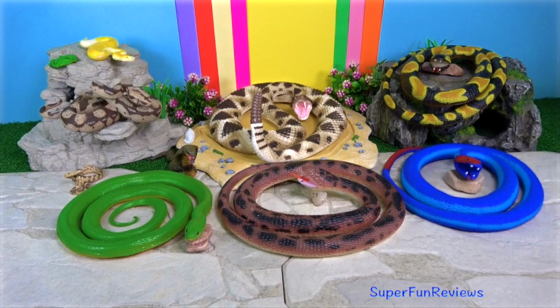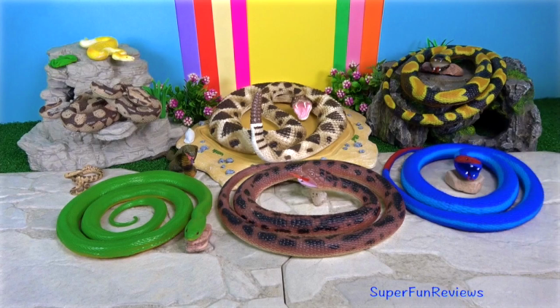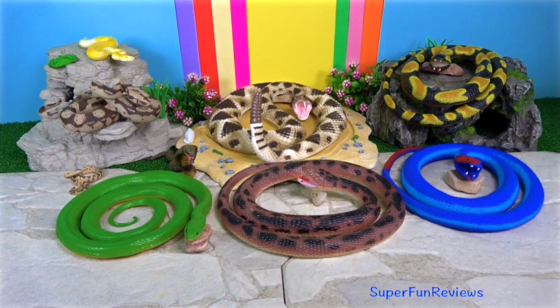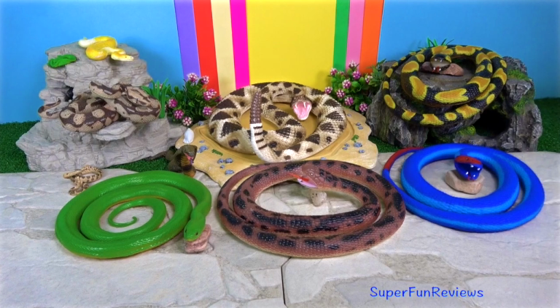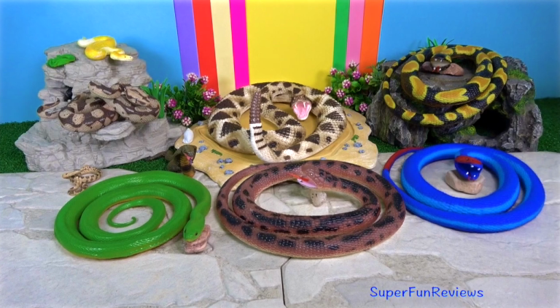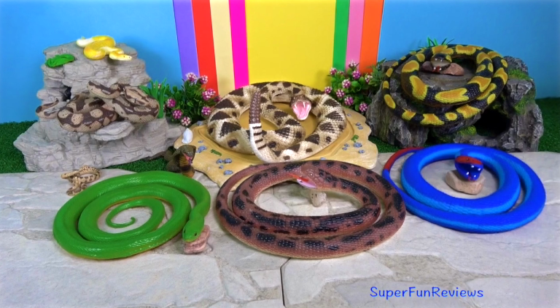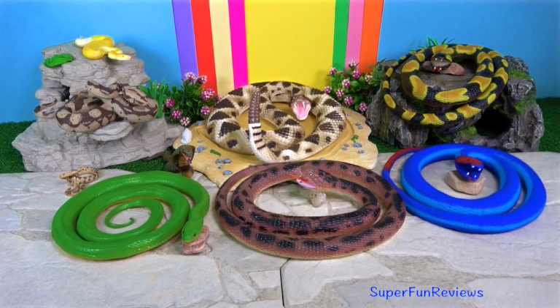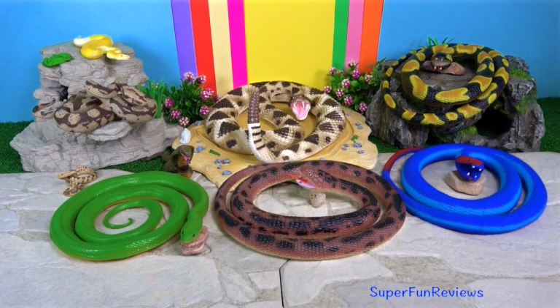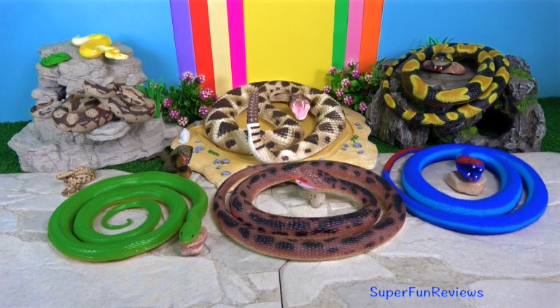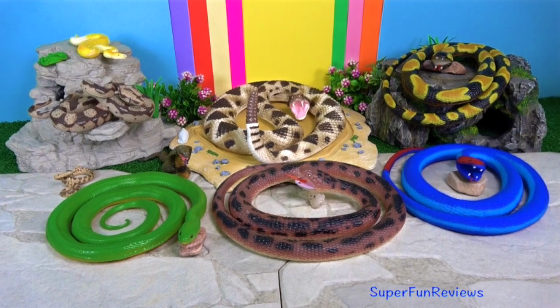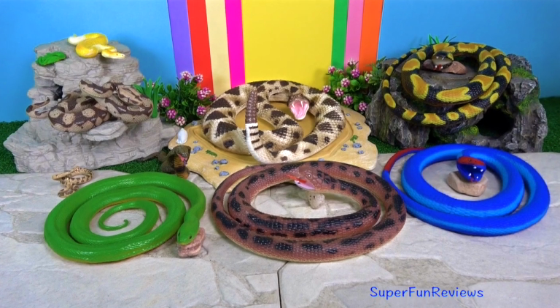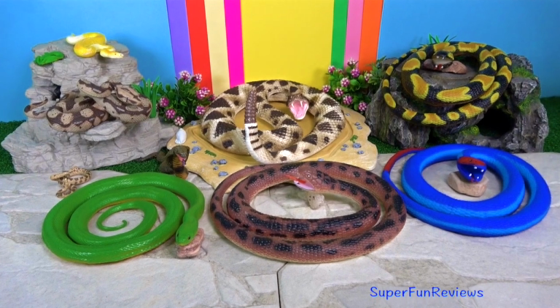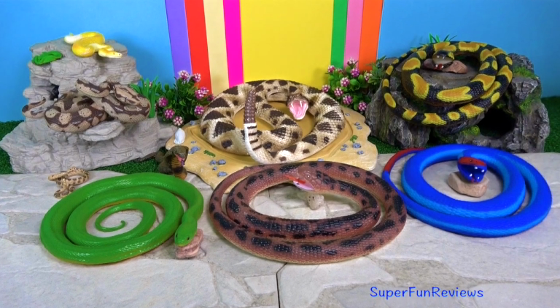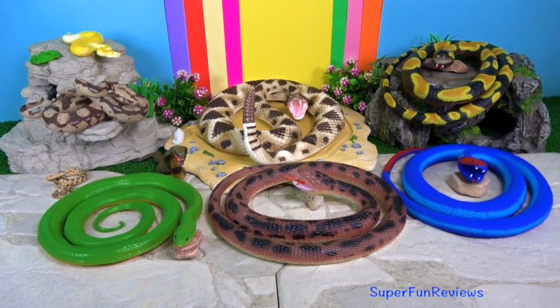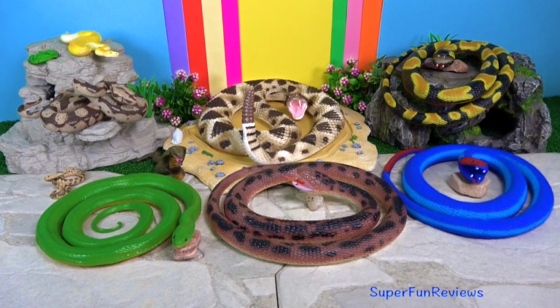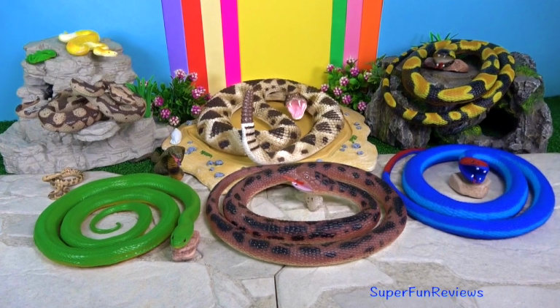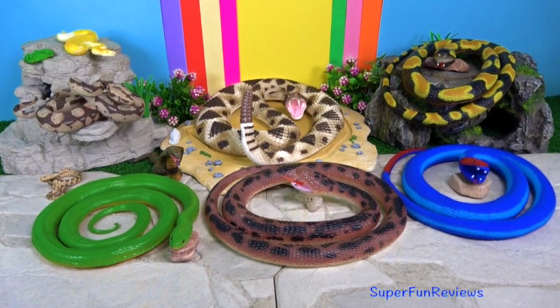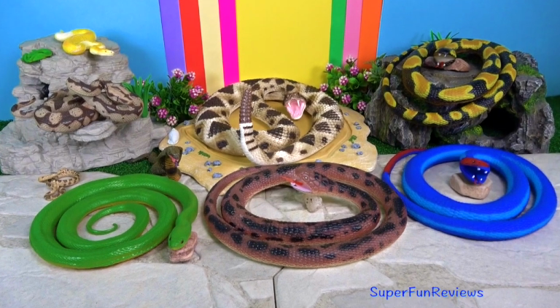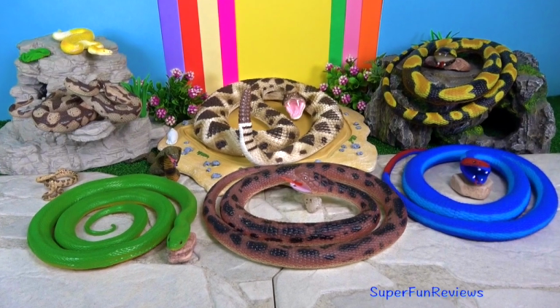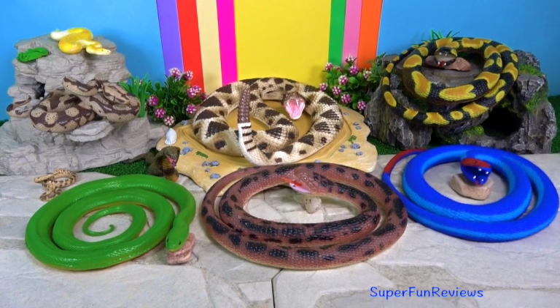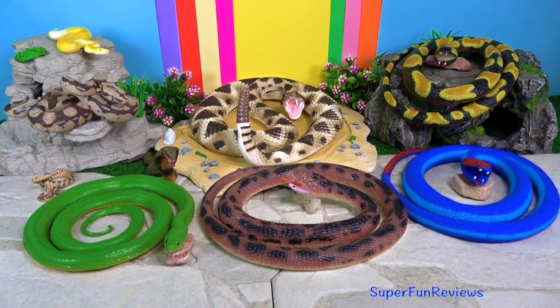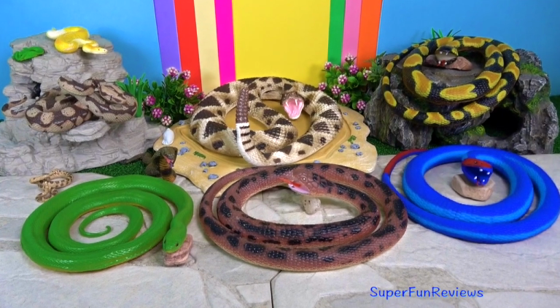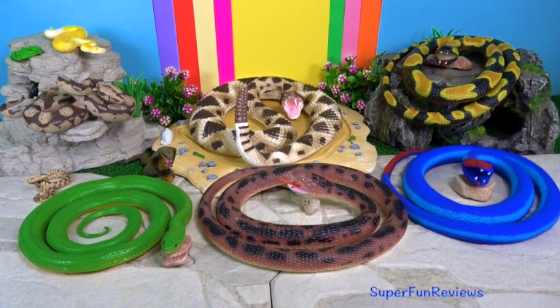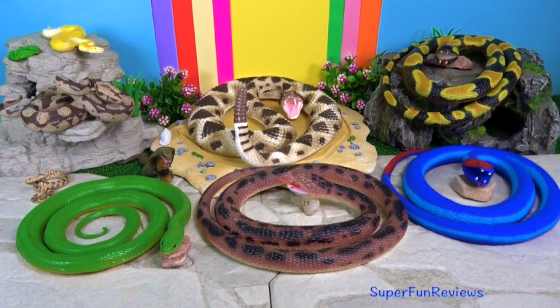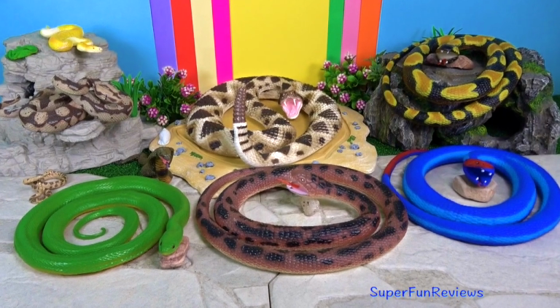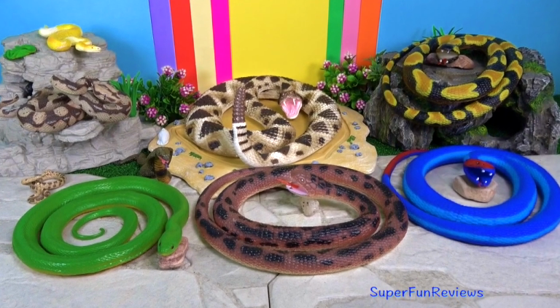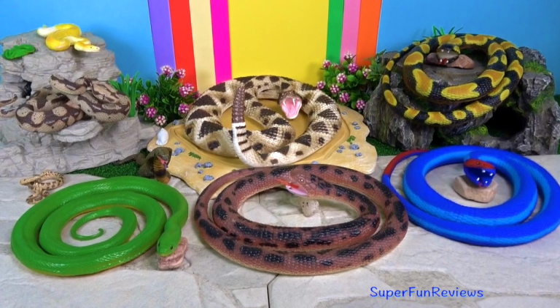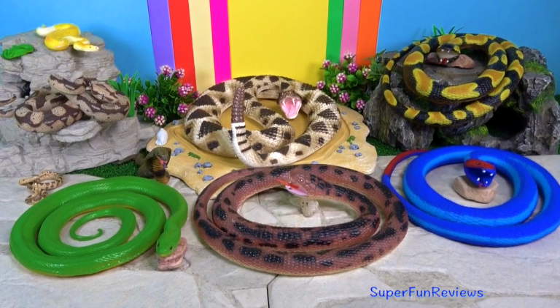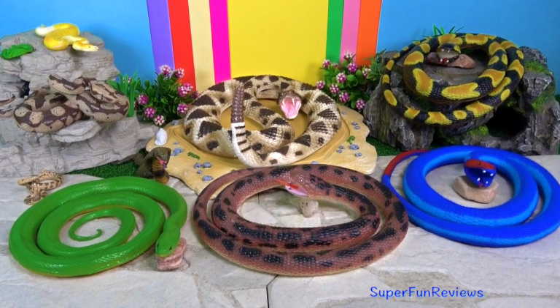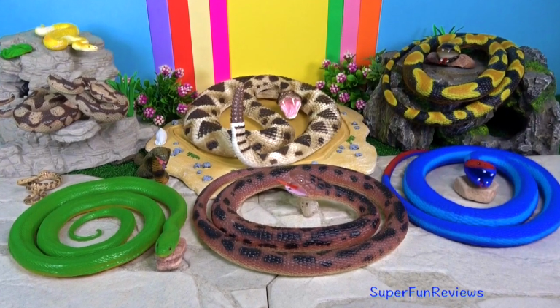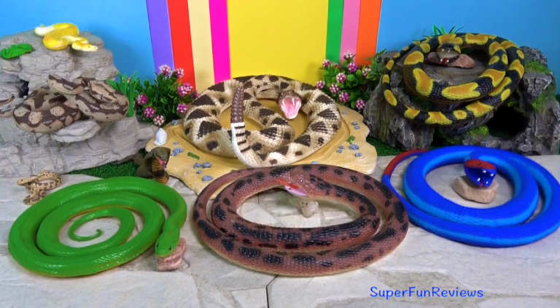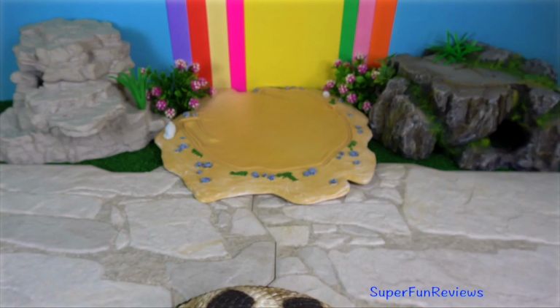Hi, it's Kerry. You're going to get to see all of these snakes today.